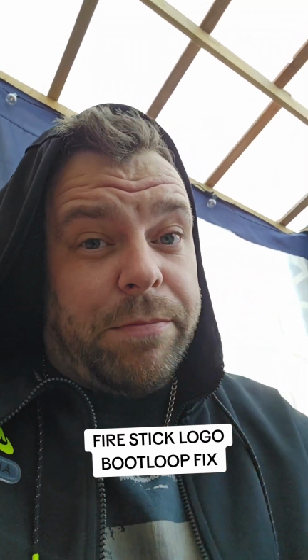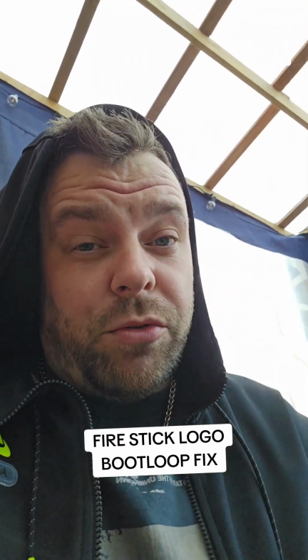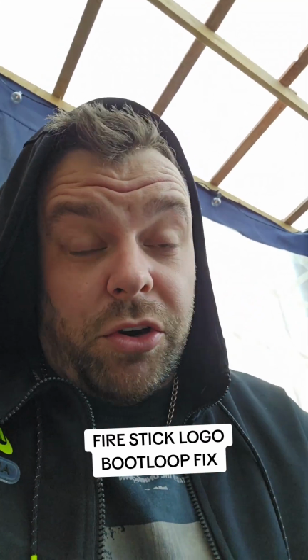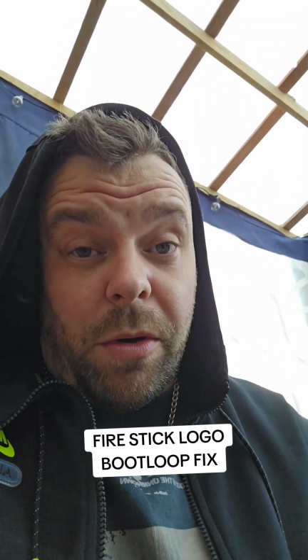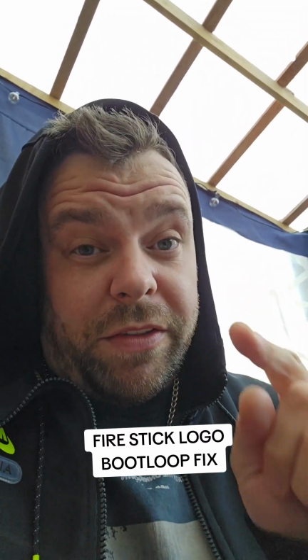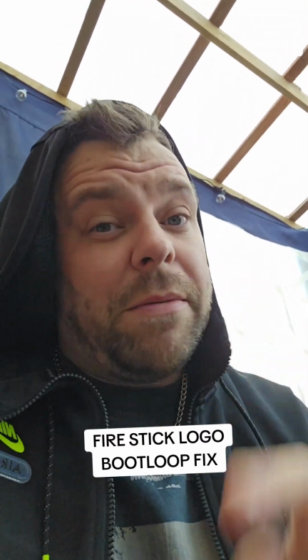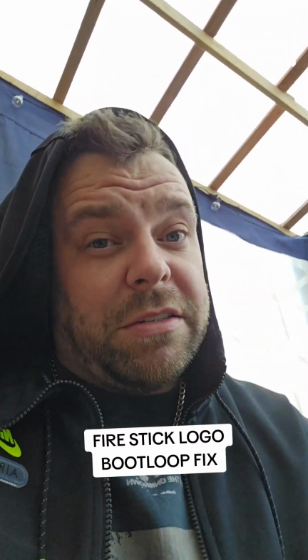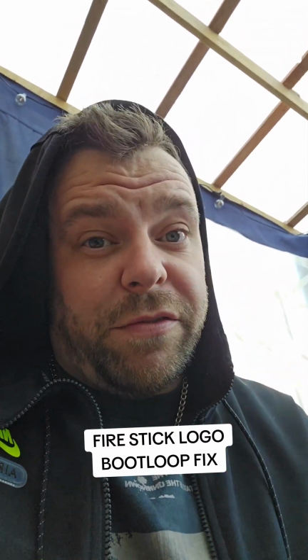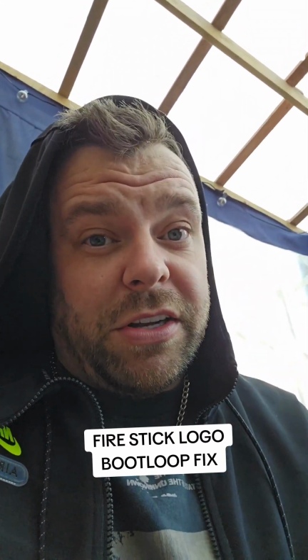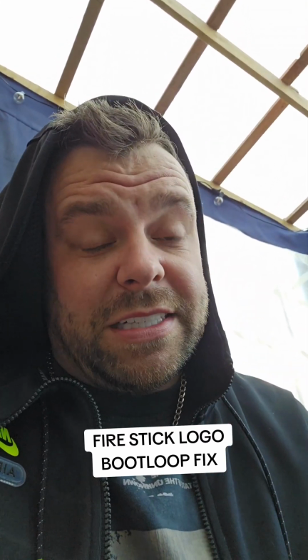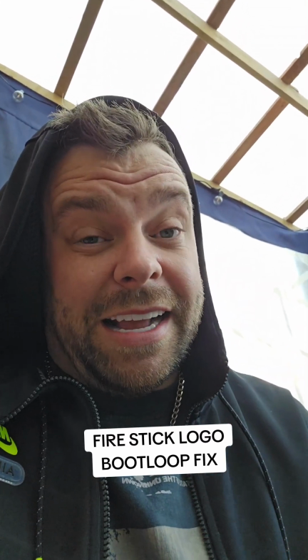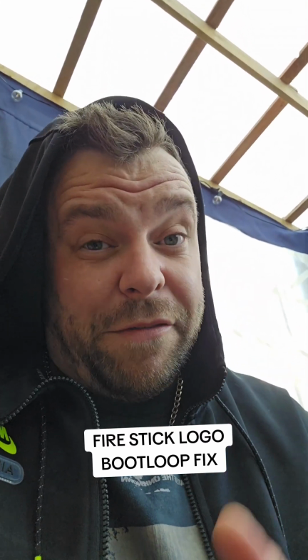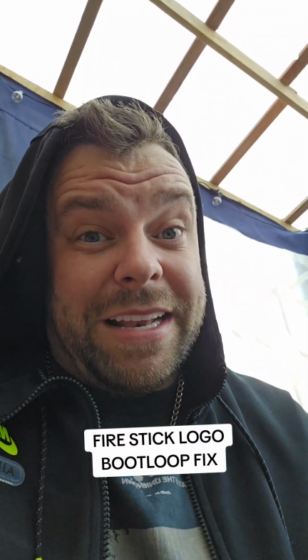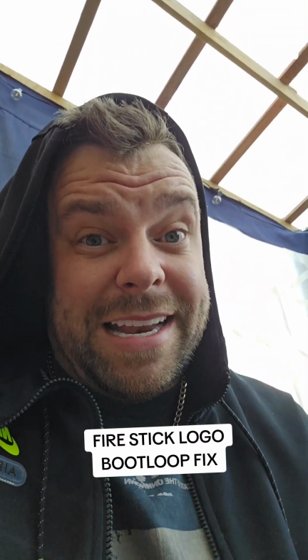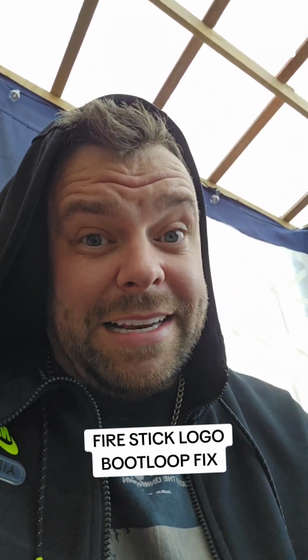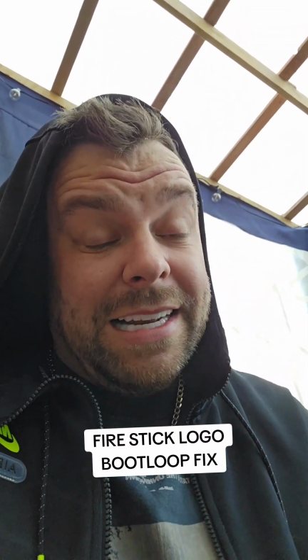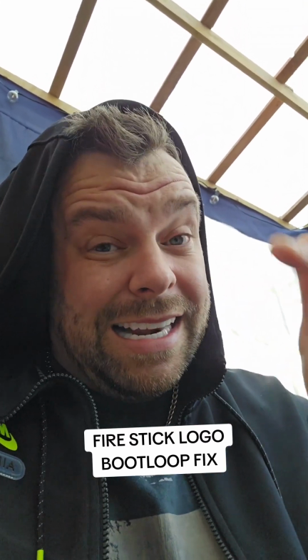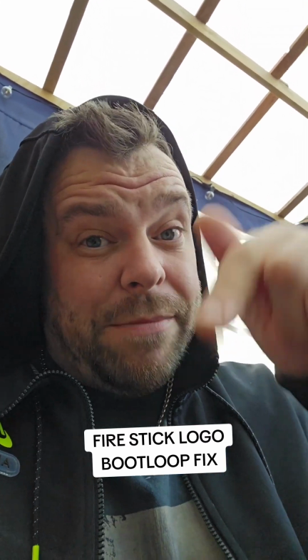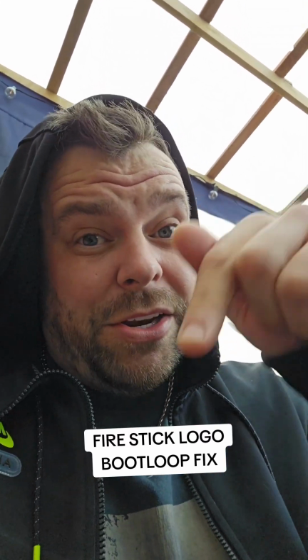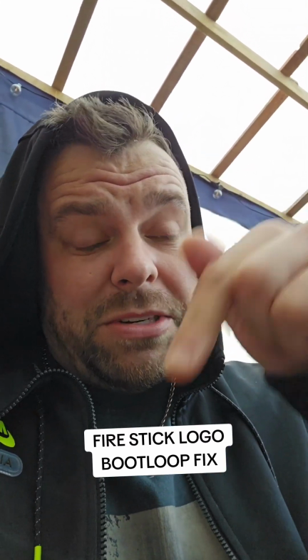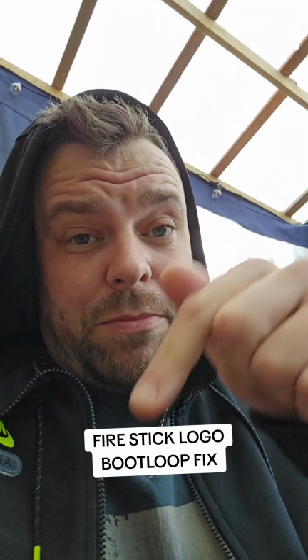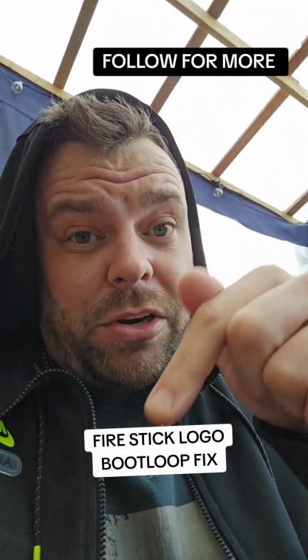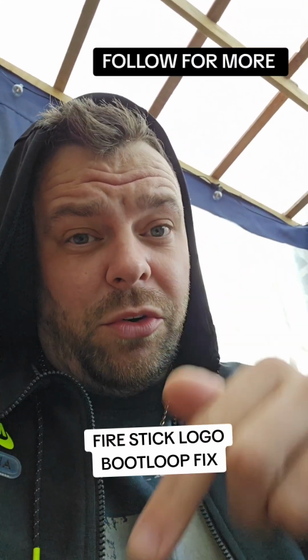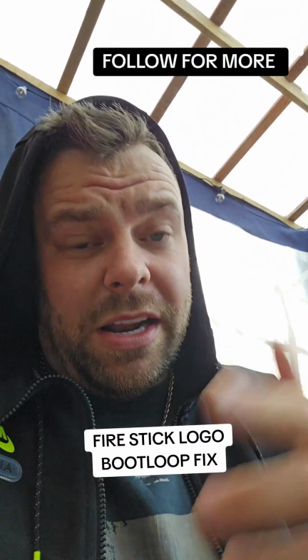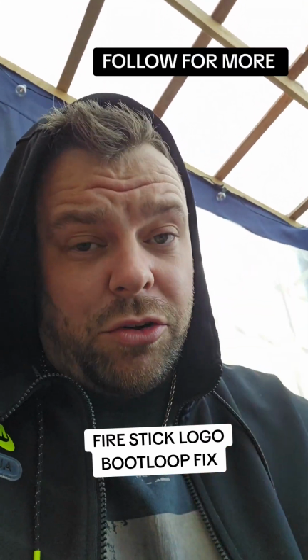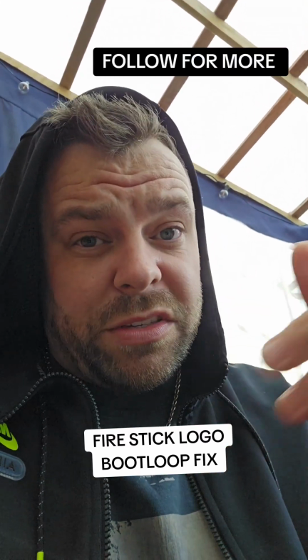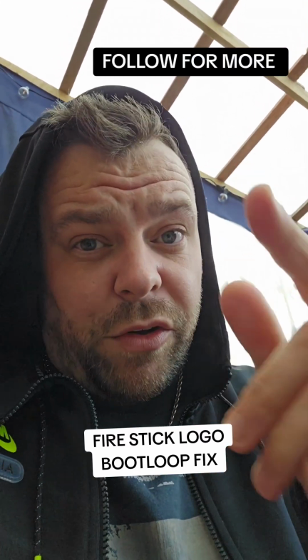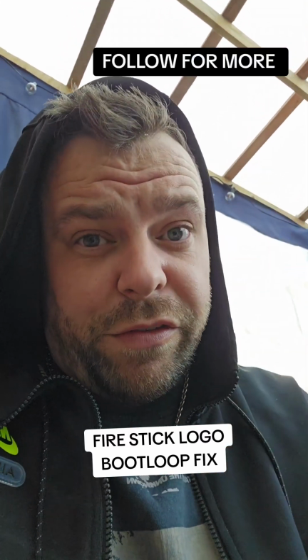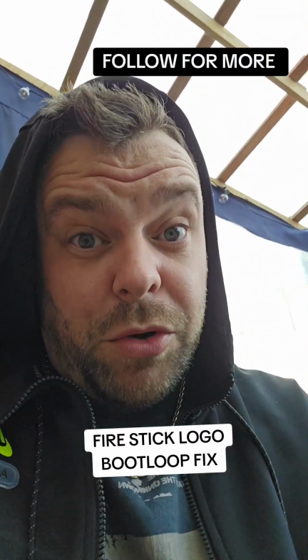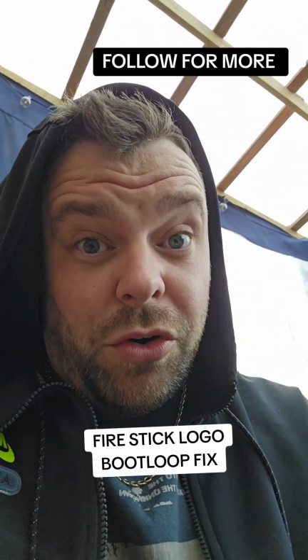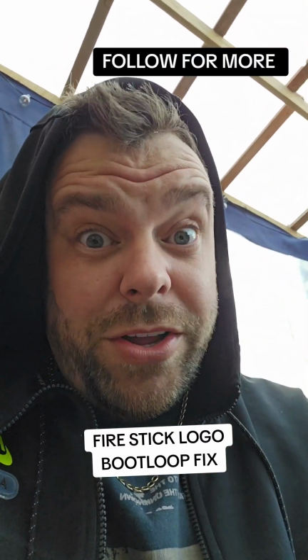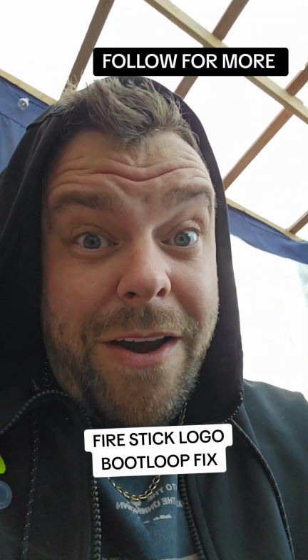Hopefully that should fix your boot loop. If it did, let me know down below, and follow for more!